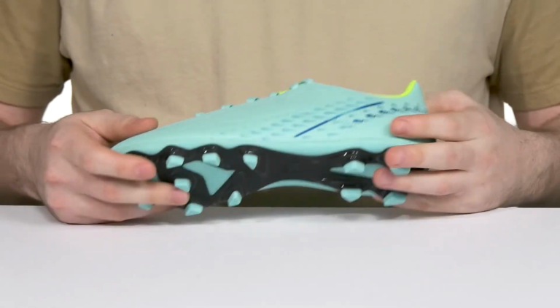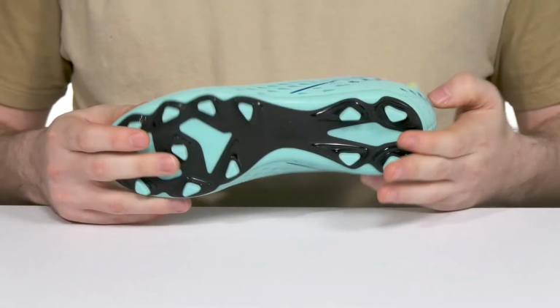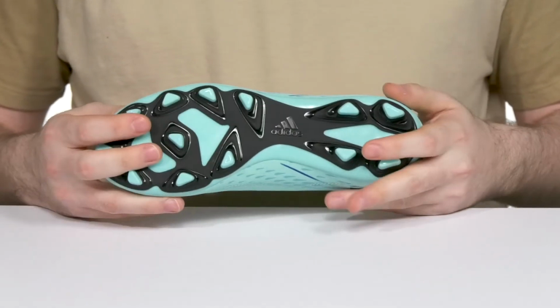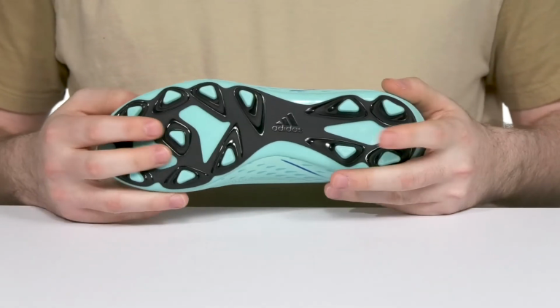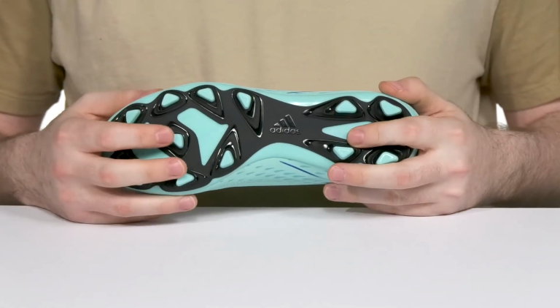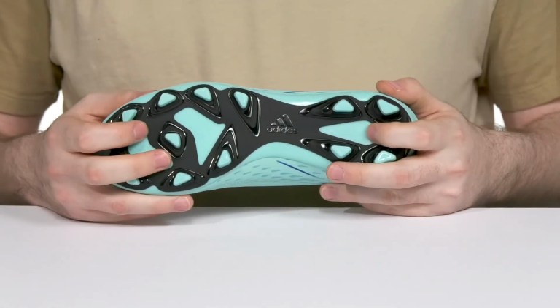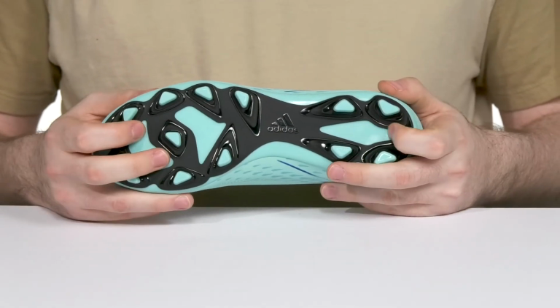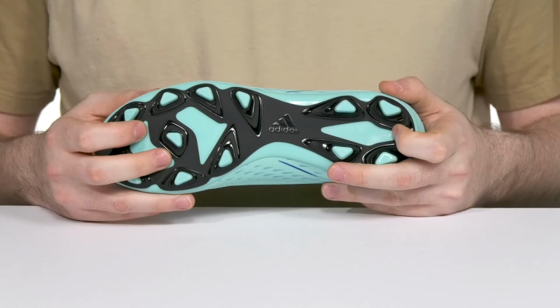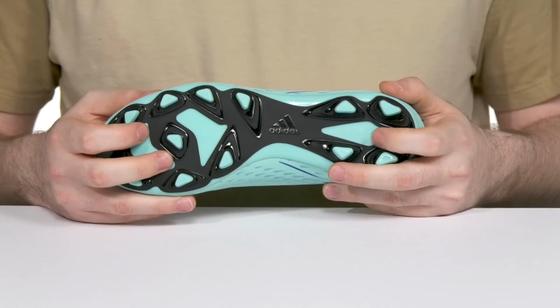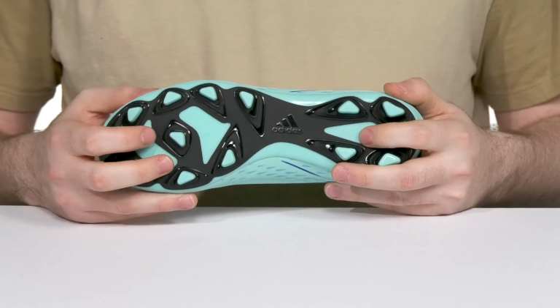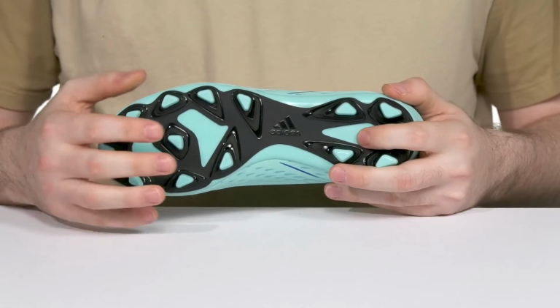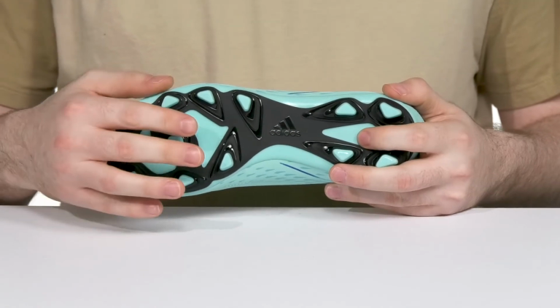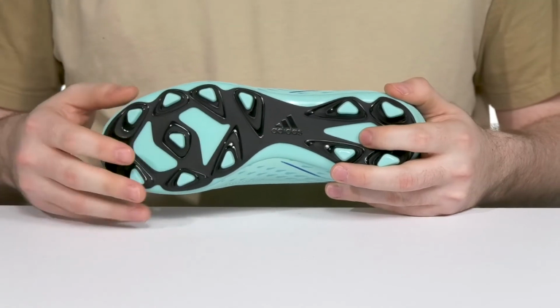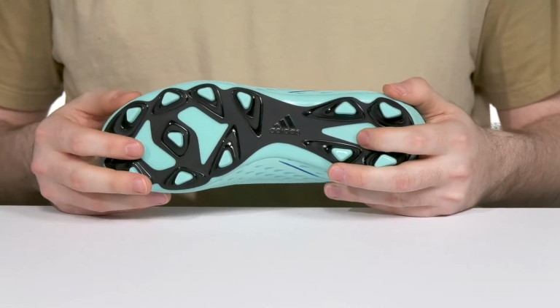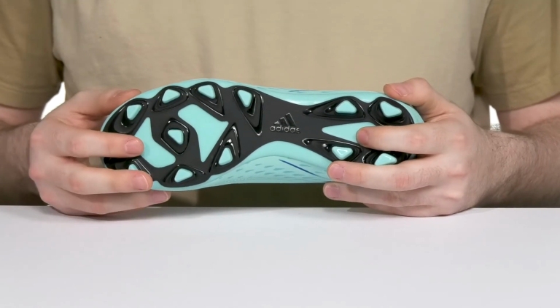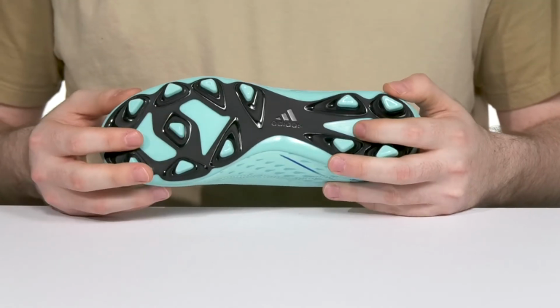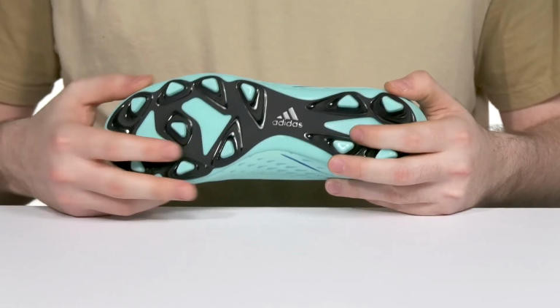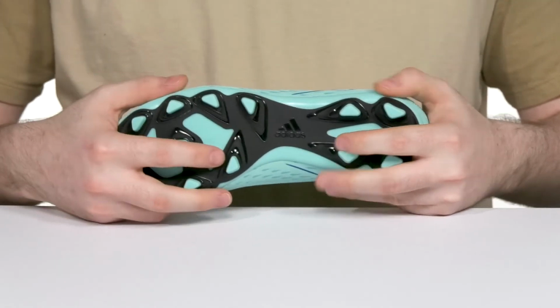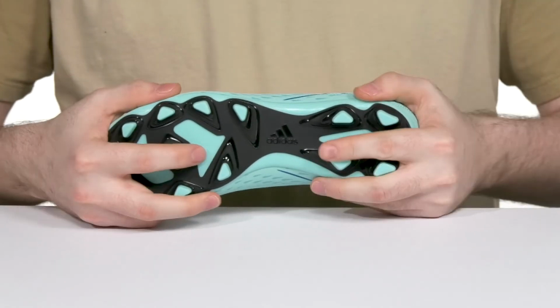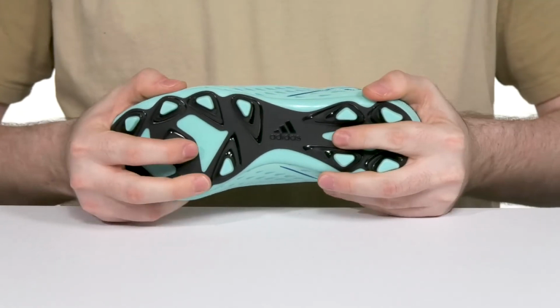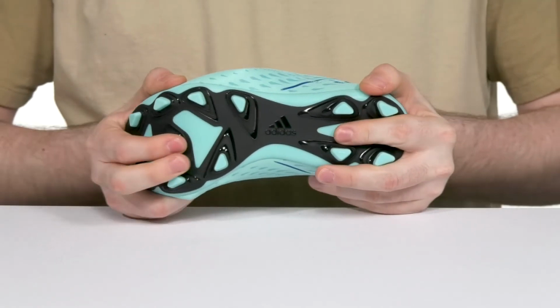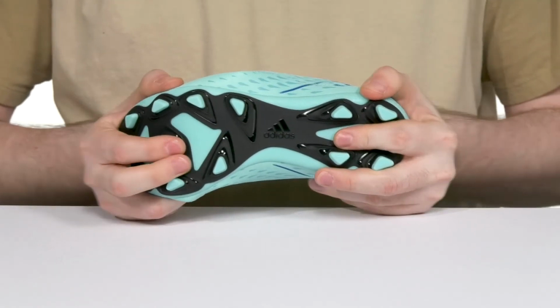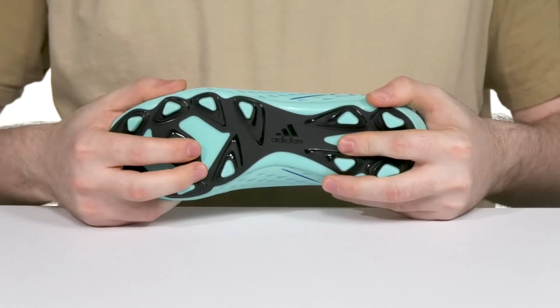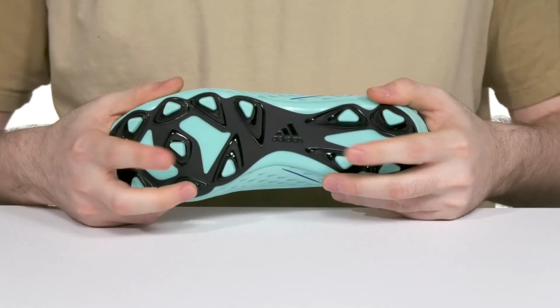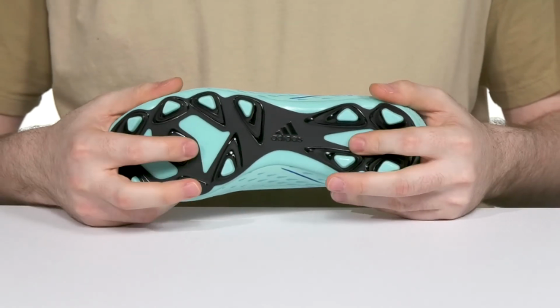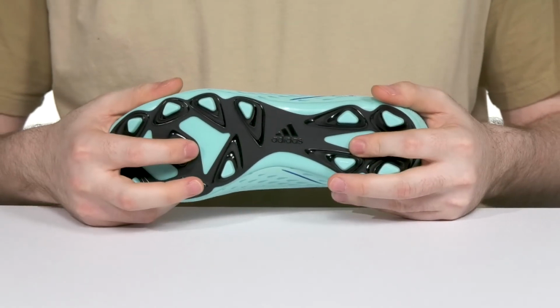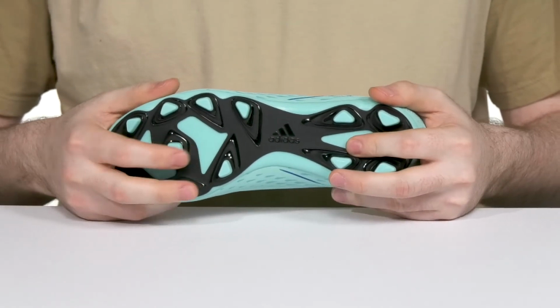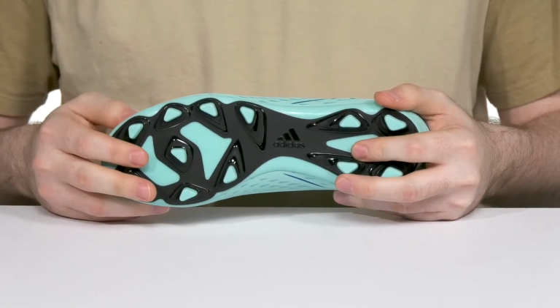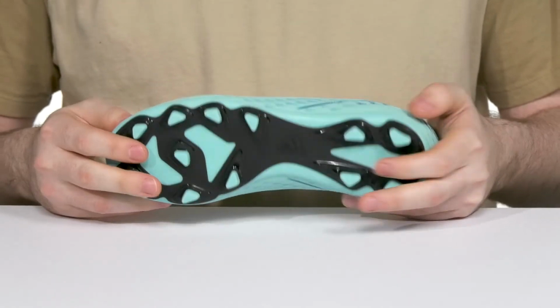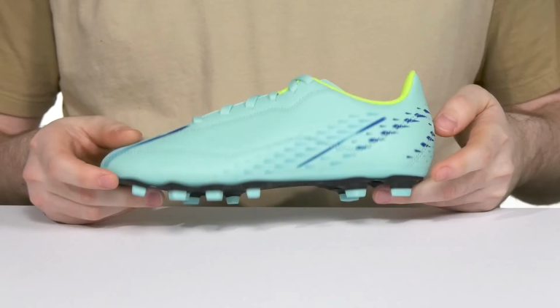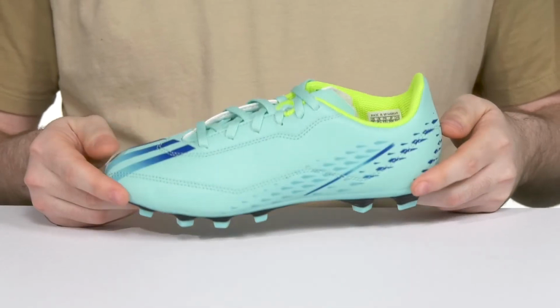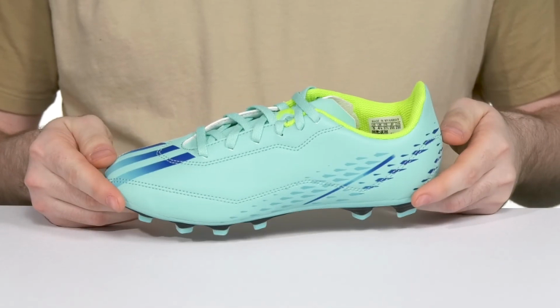Underneath it has a TPU outsole that's made for hard ground surfaces, keeping it flexible for extra adaptation to their surroundings.